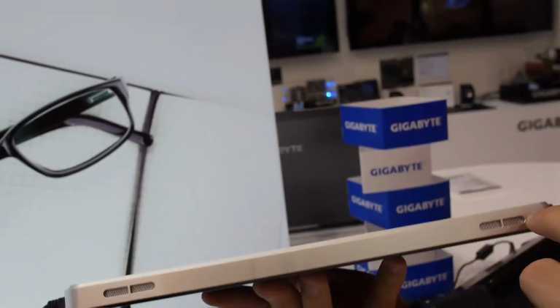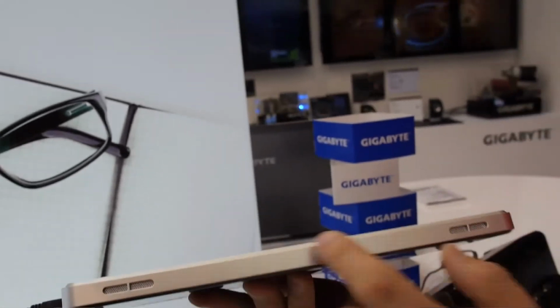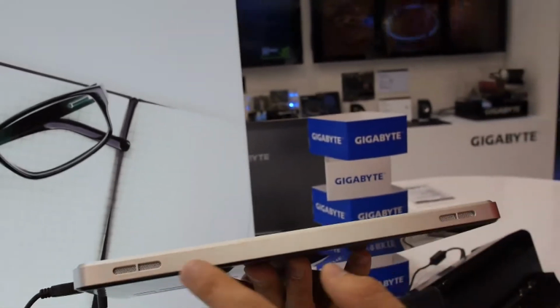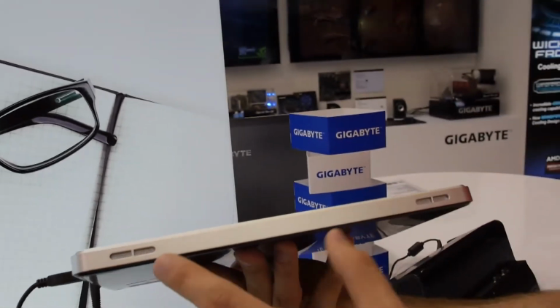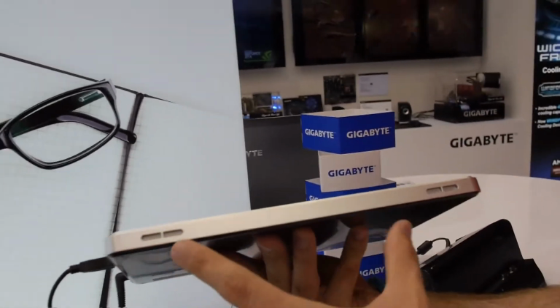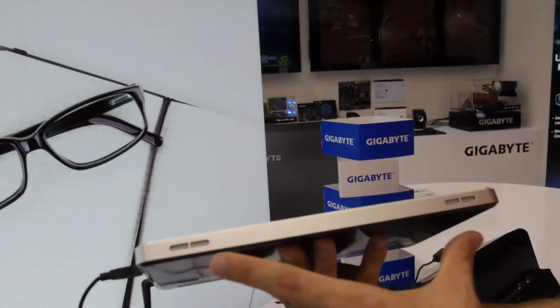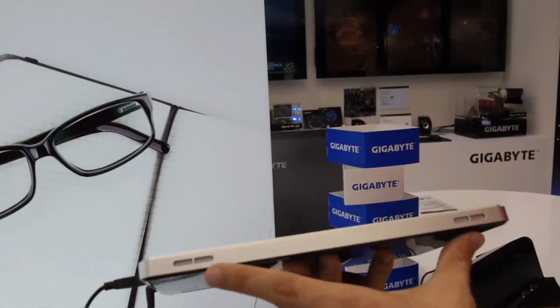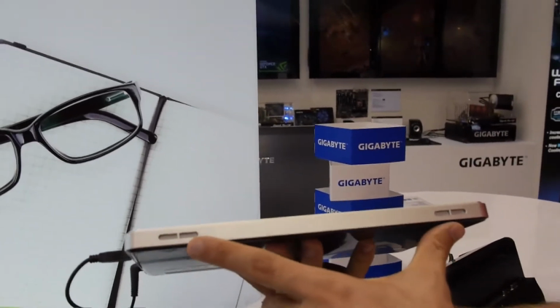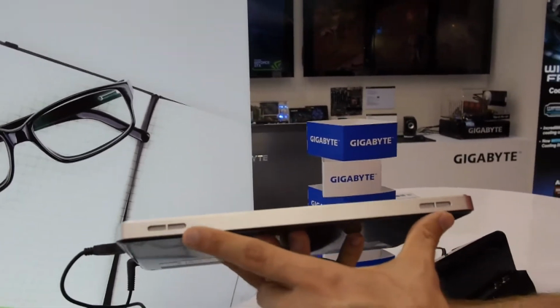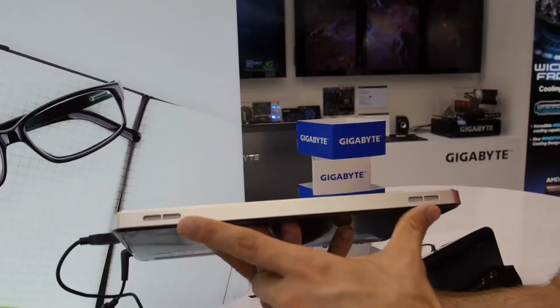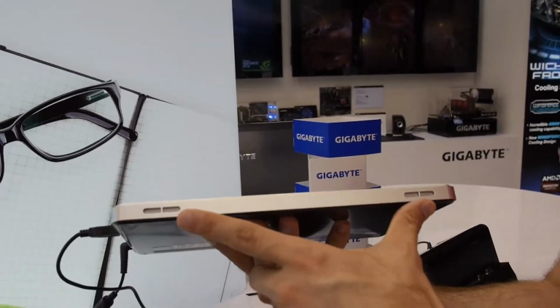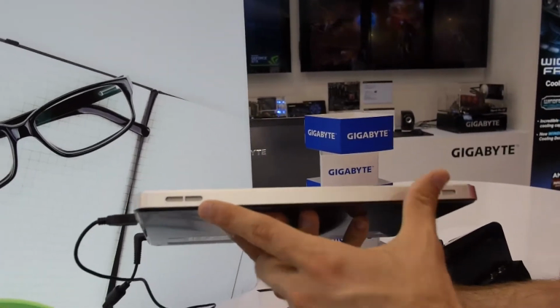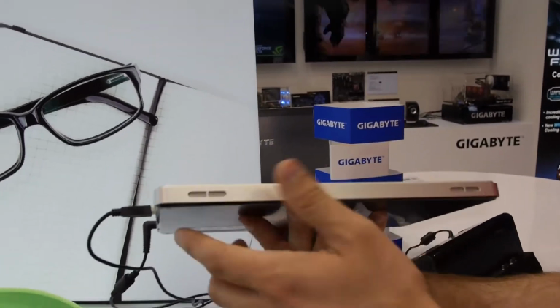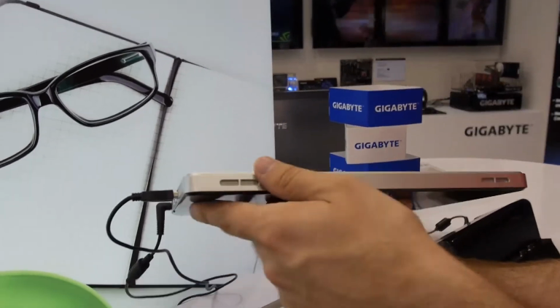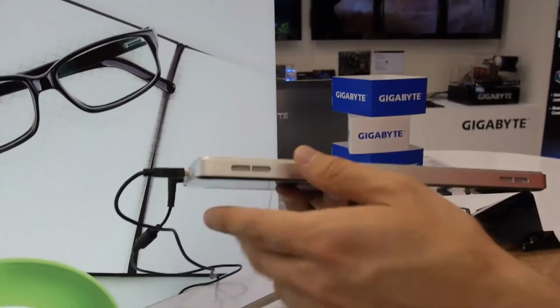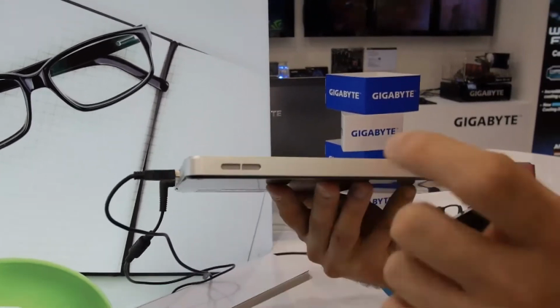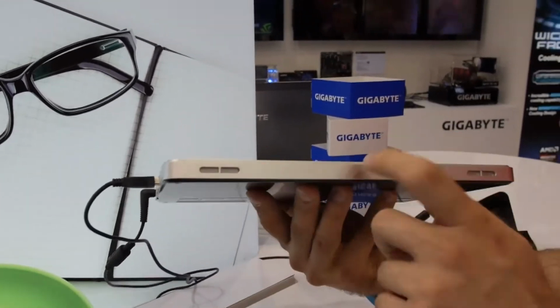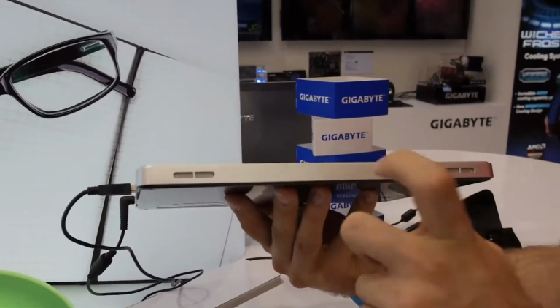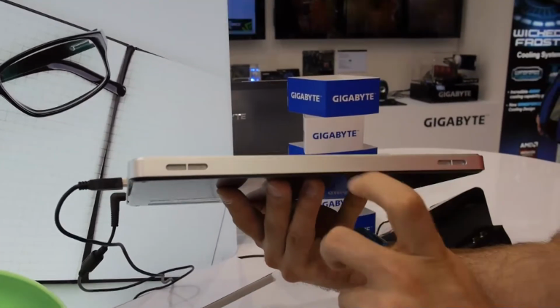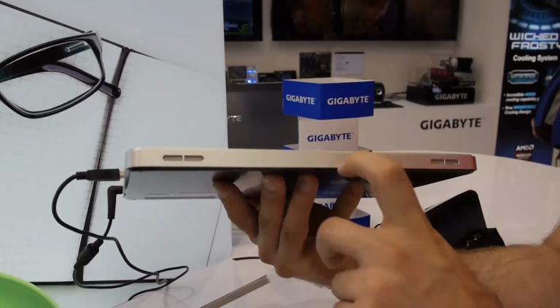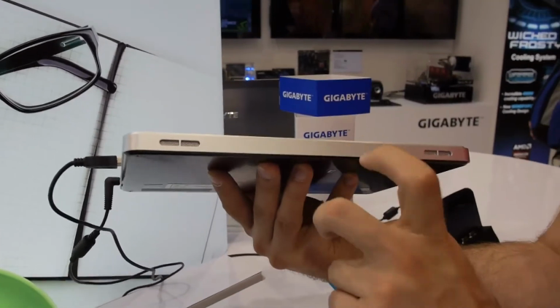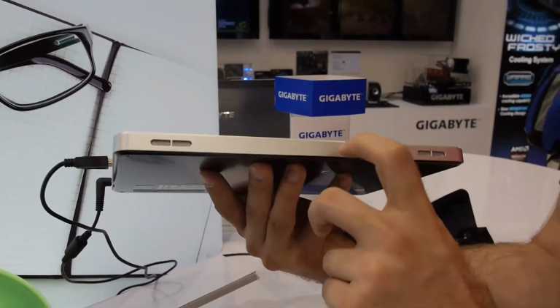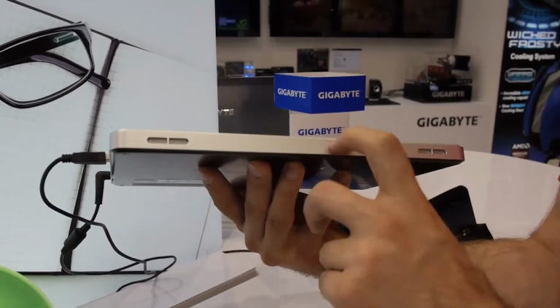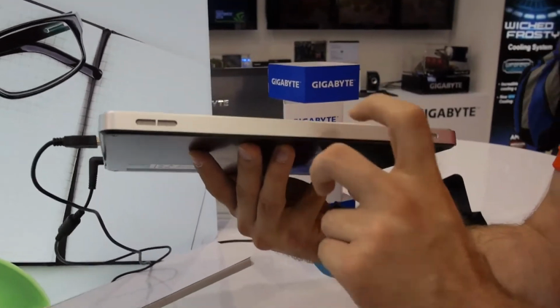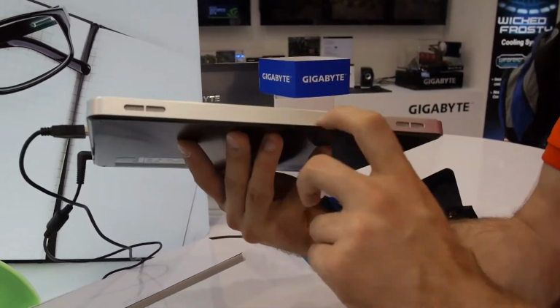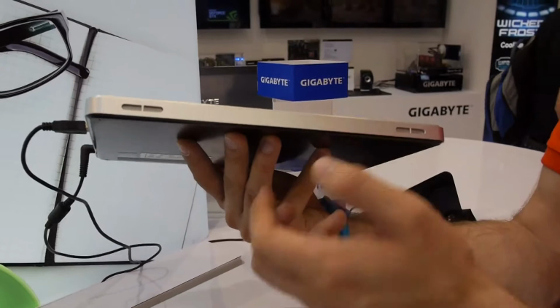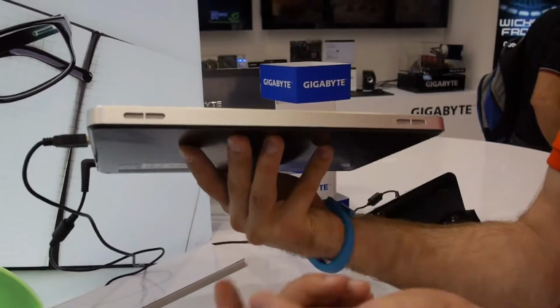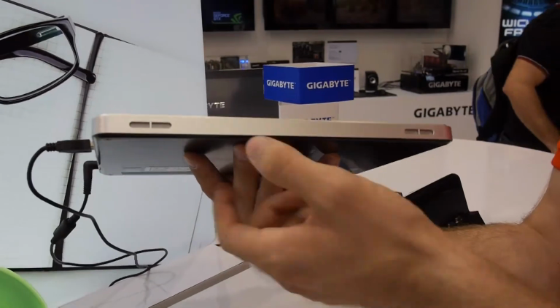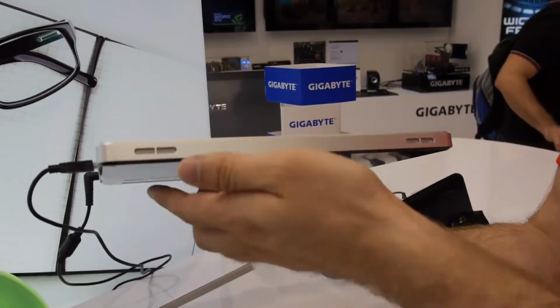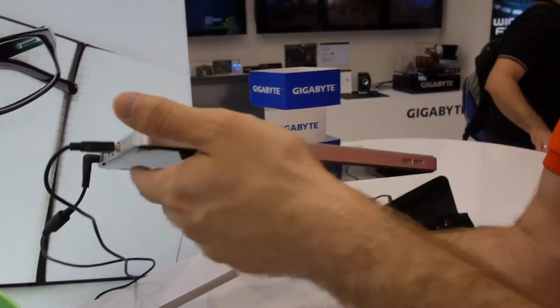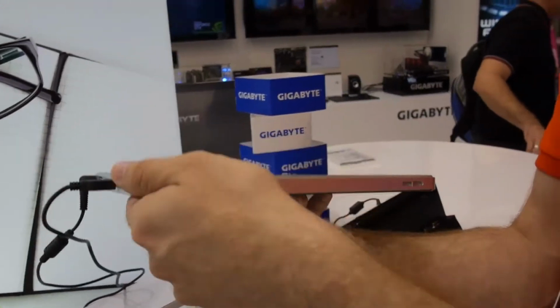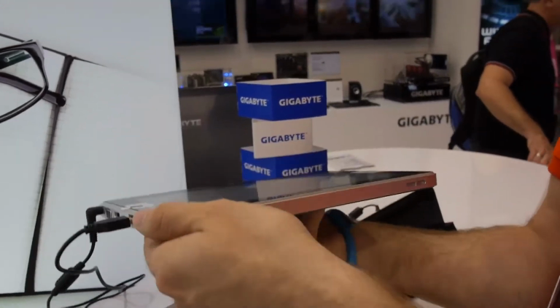On the top there is nothing except for speakers again. There is actually a metal casing here, but on the back it's plastic.